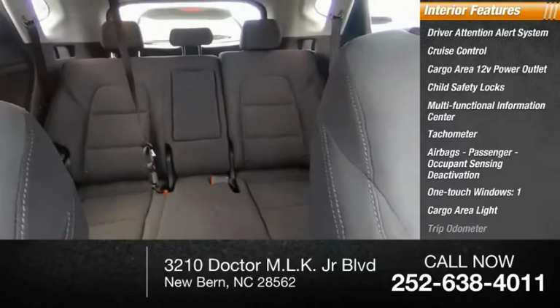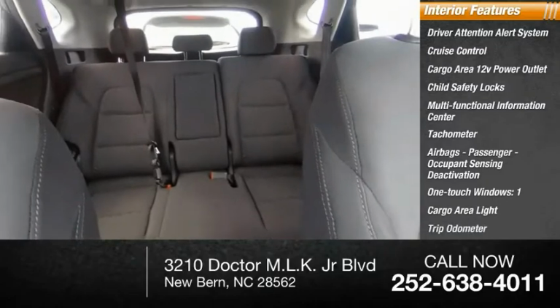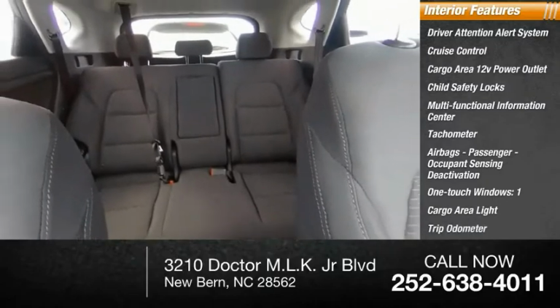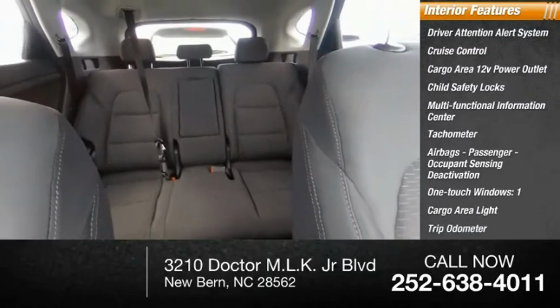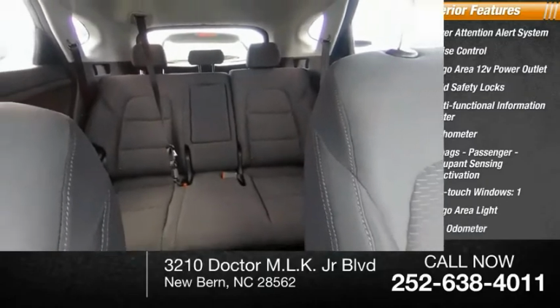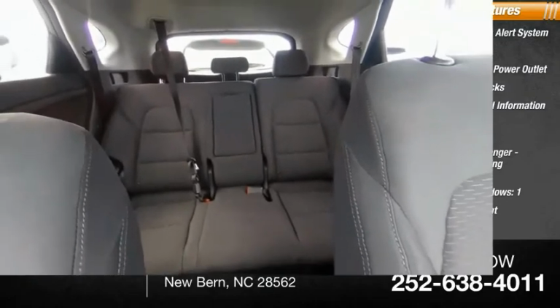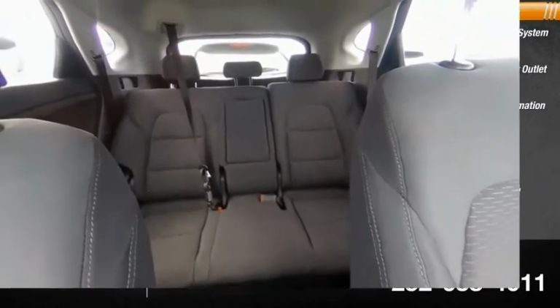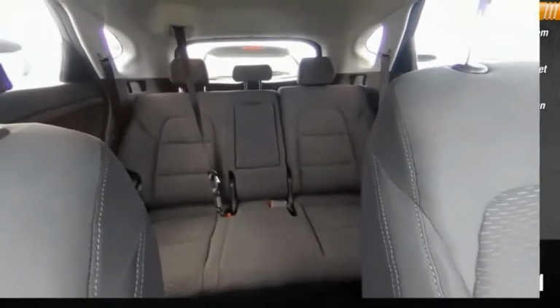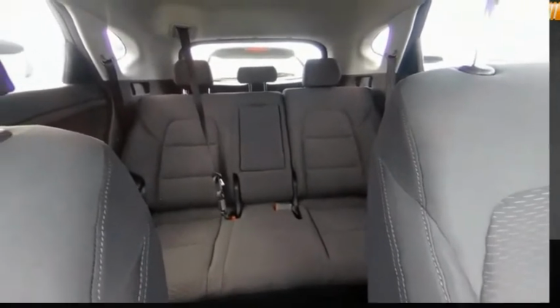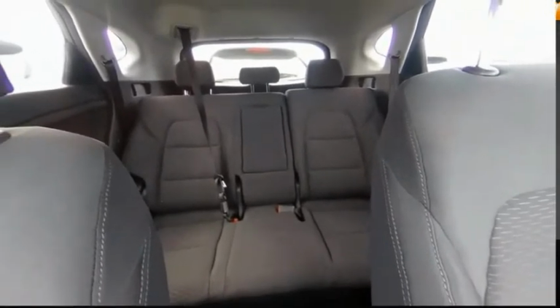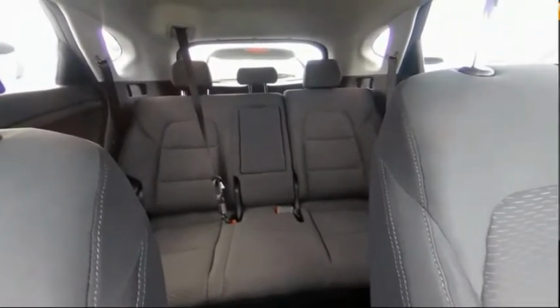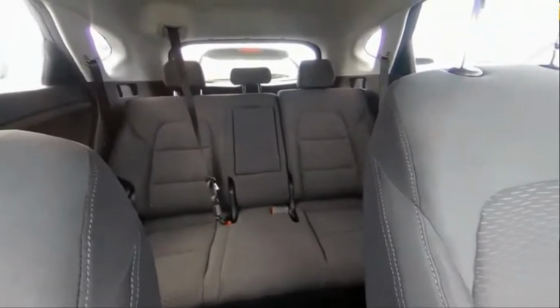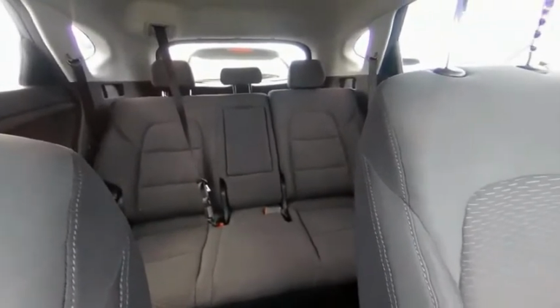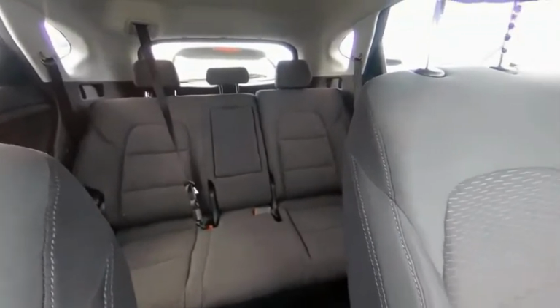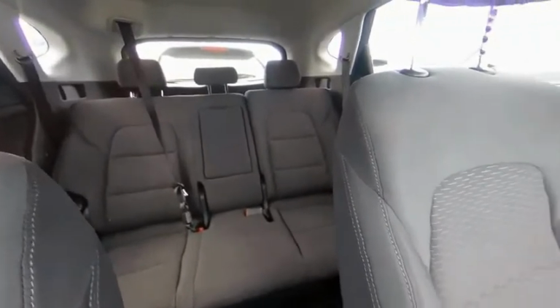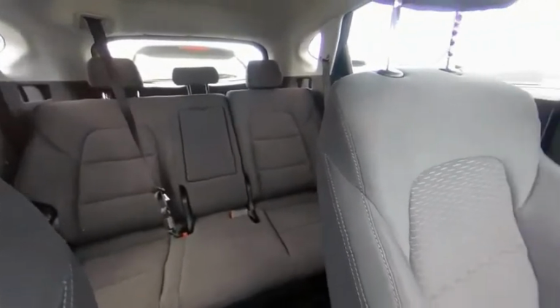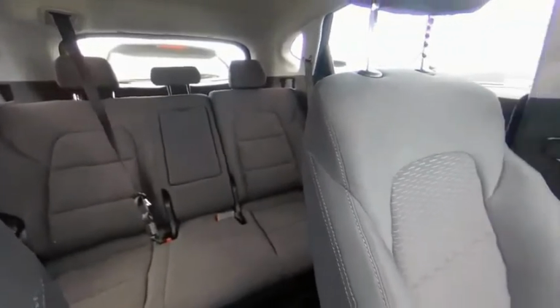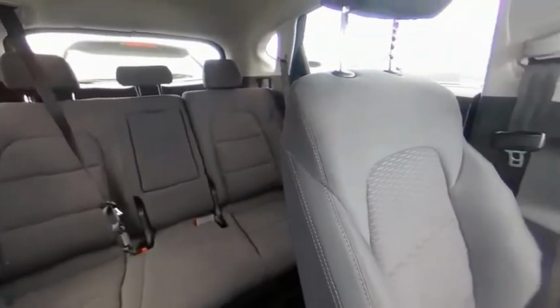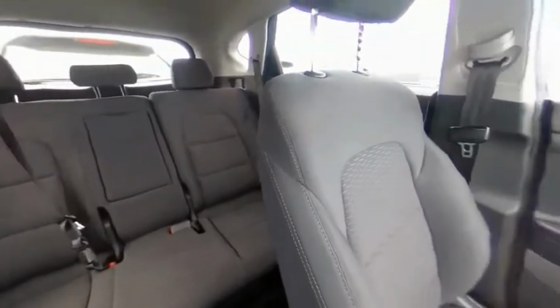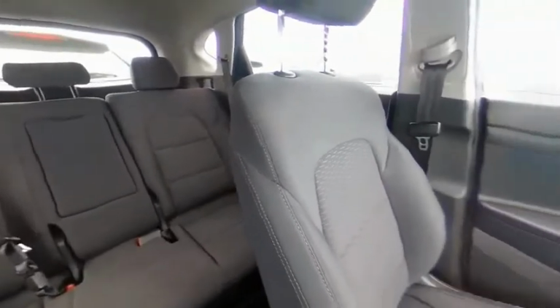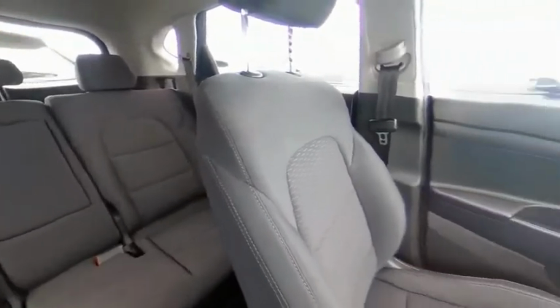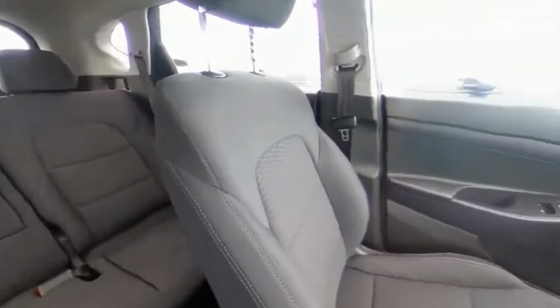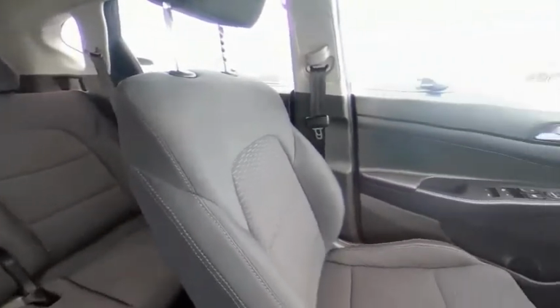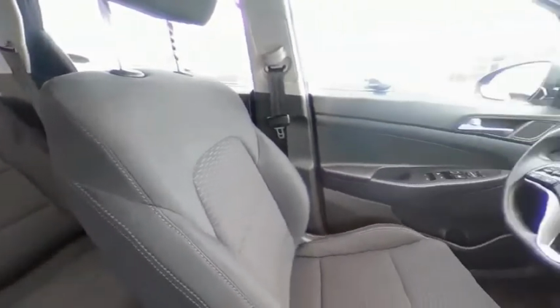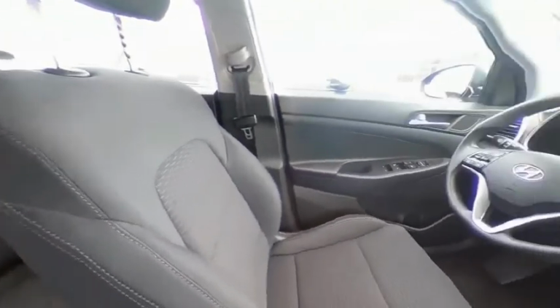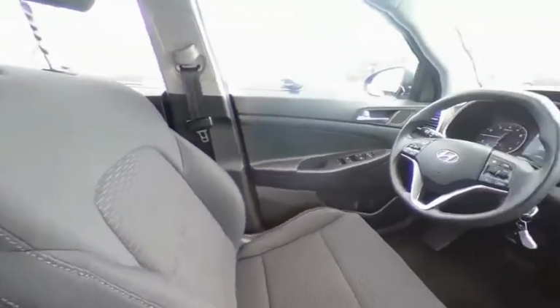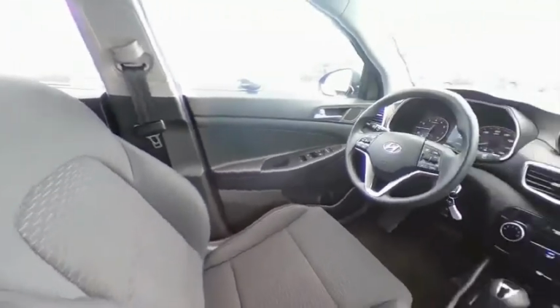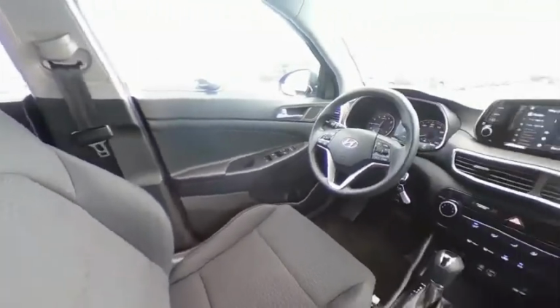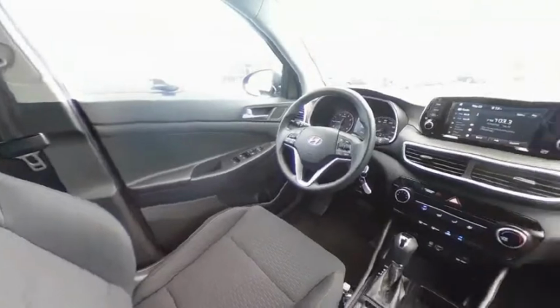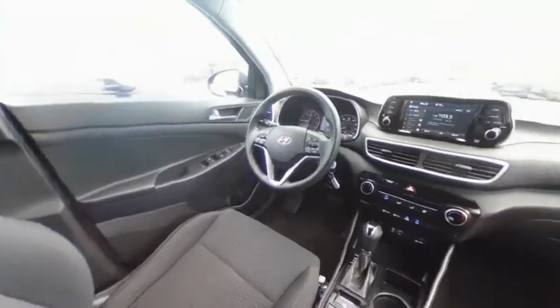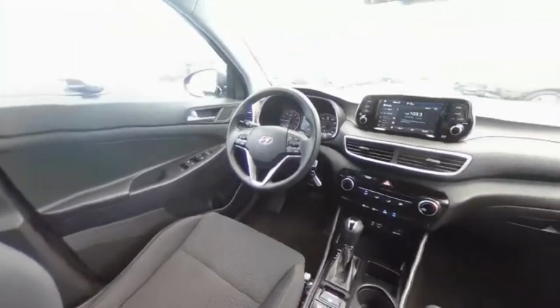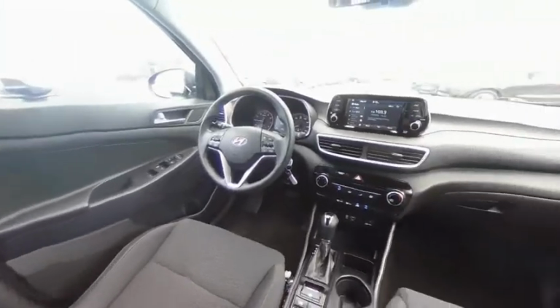Trip Odometer. If you like it online, you'll love it in your driveway. Take it for a spin today.